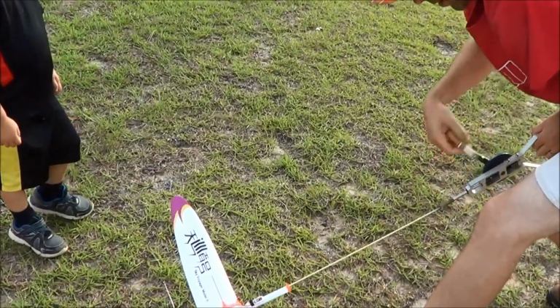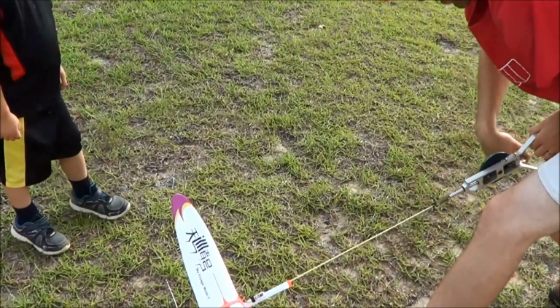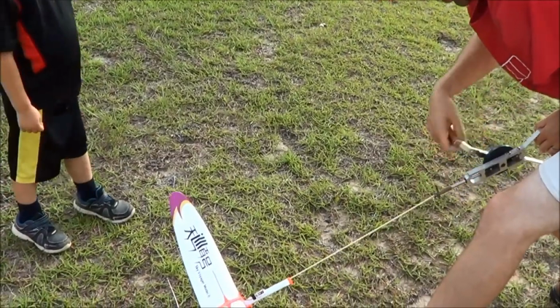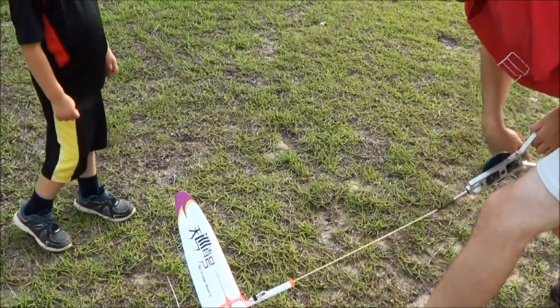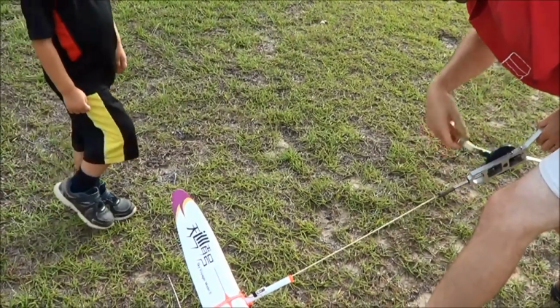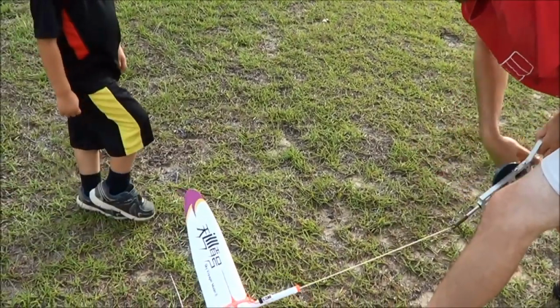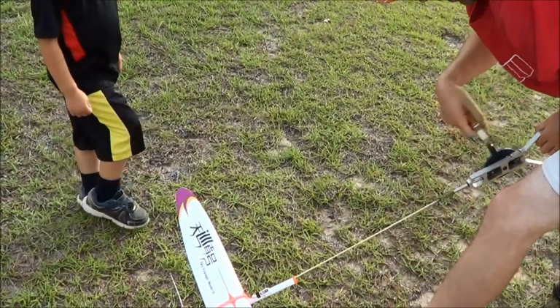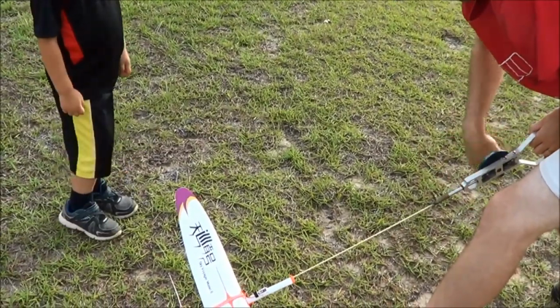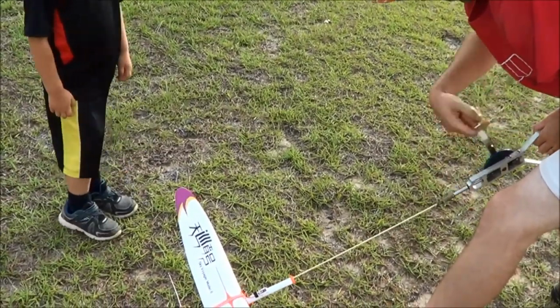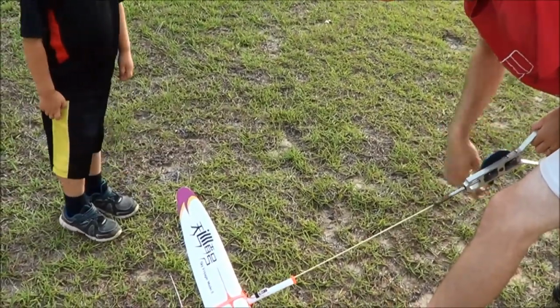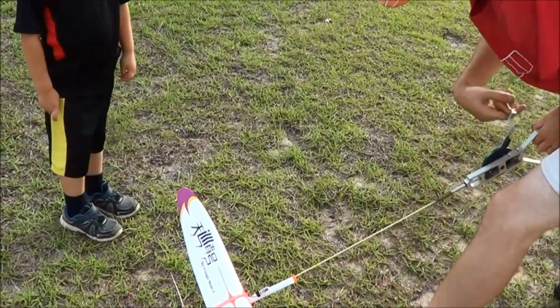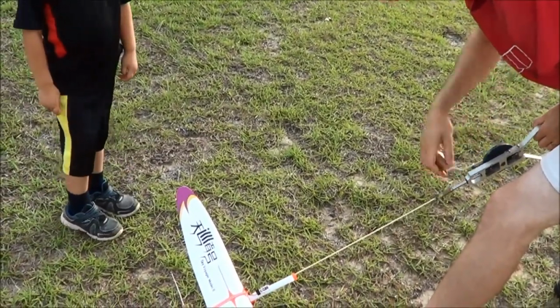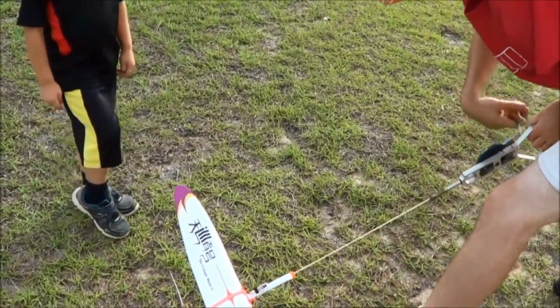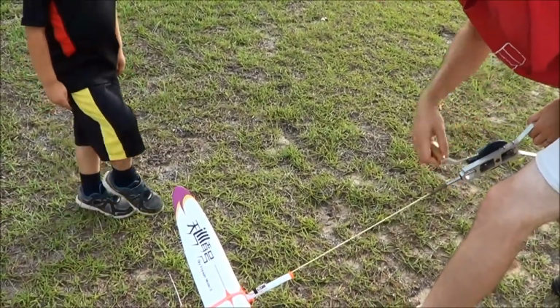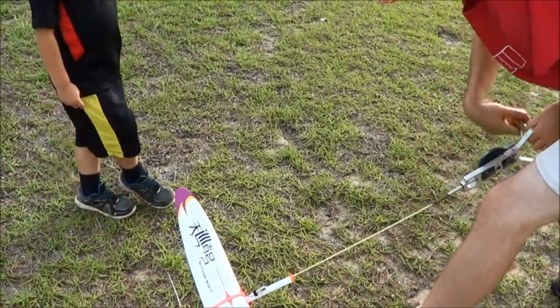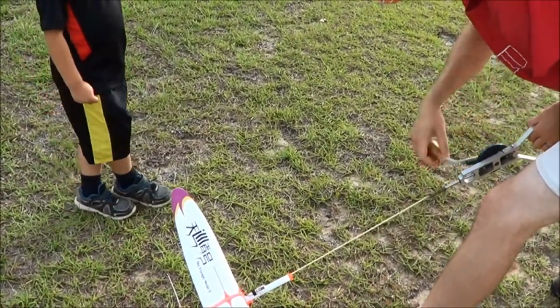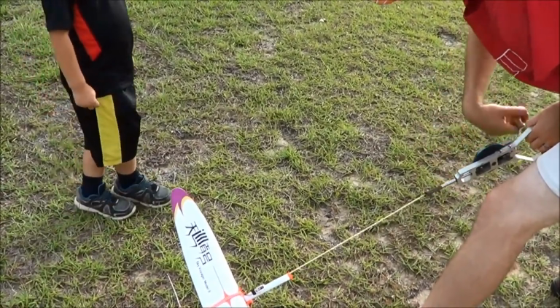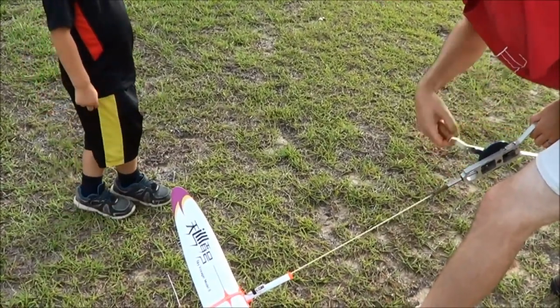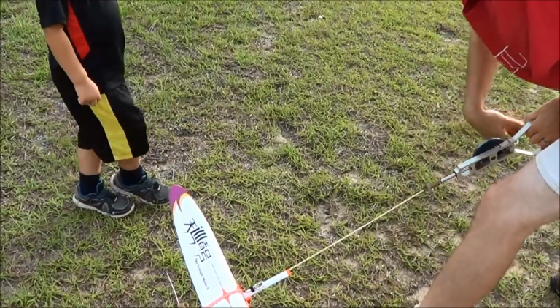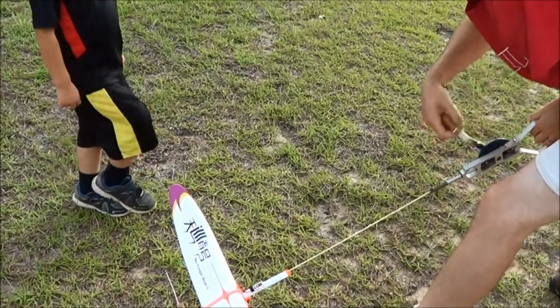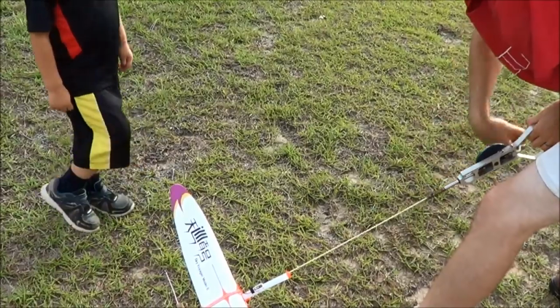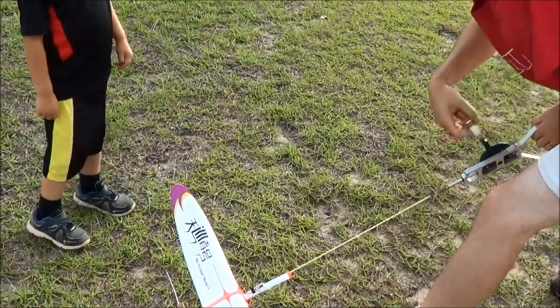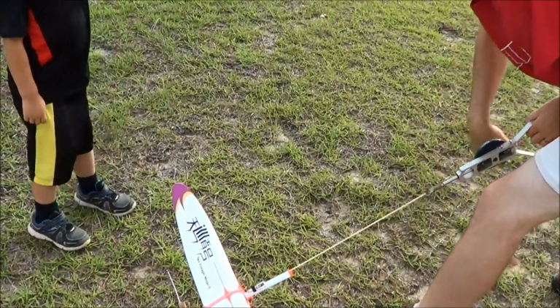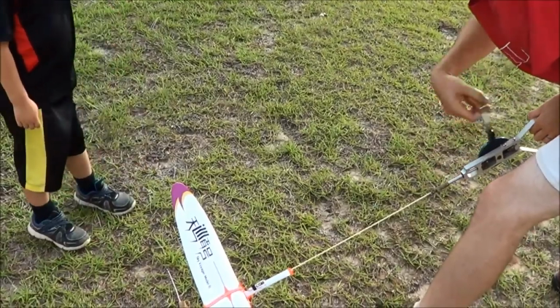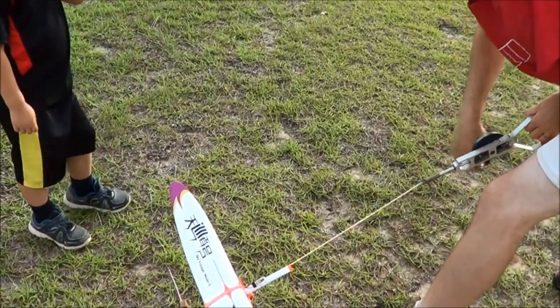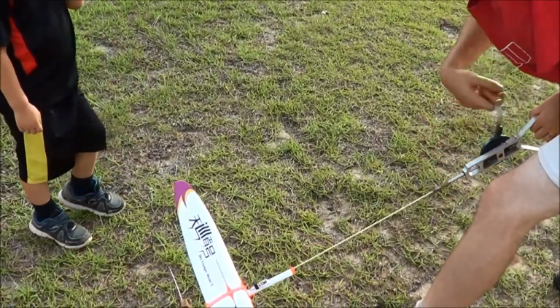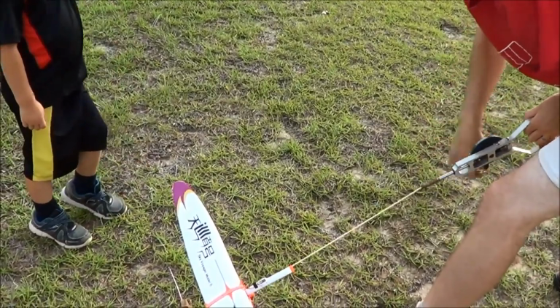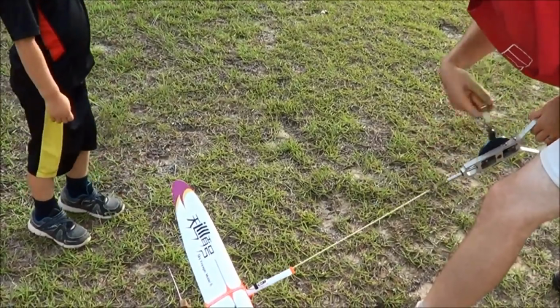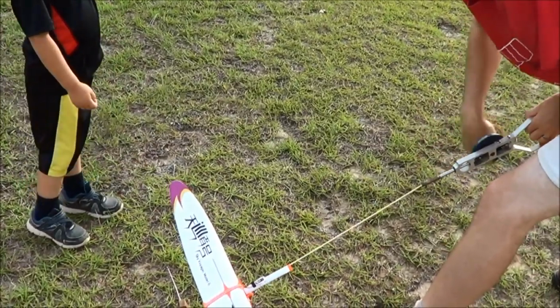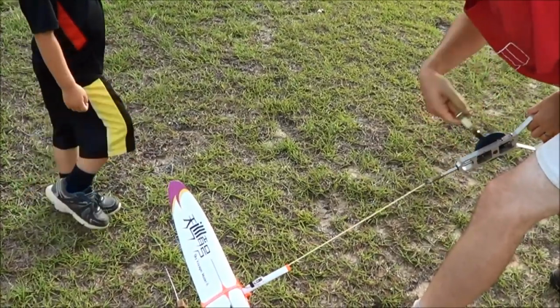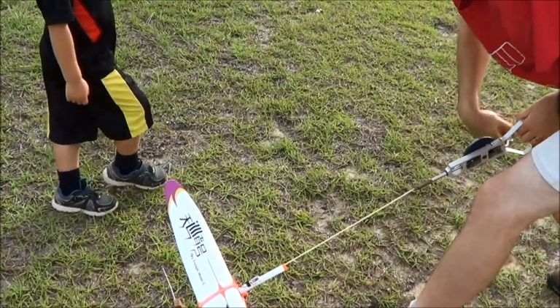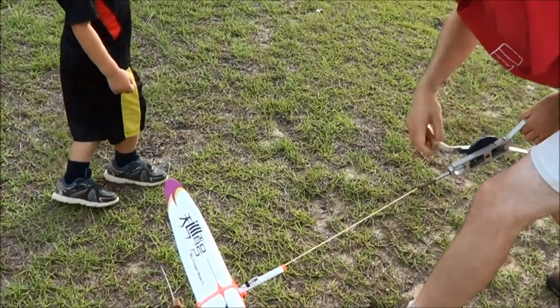I wish — with the old tan rubber that winder did just fine on four strands. I mean, it's four strands of 2.9, but anyway.